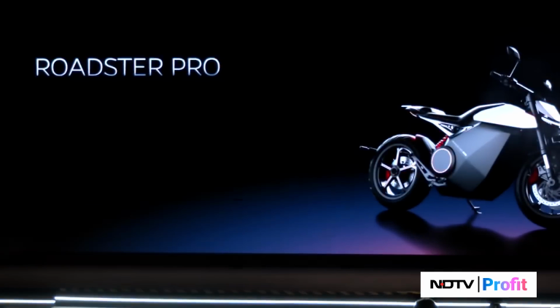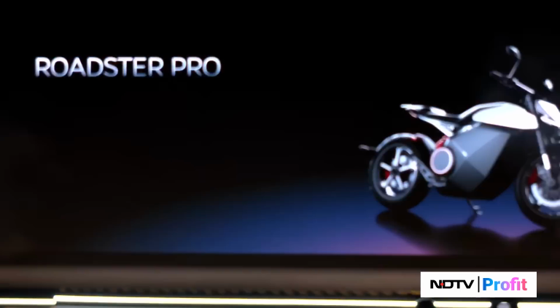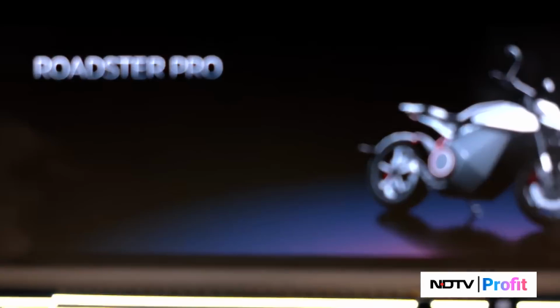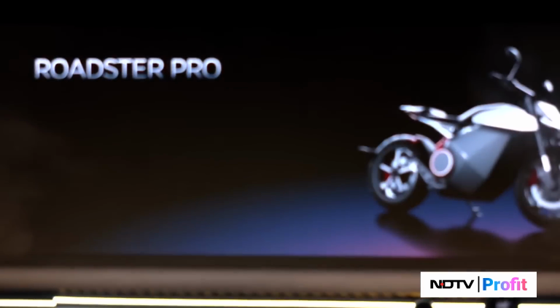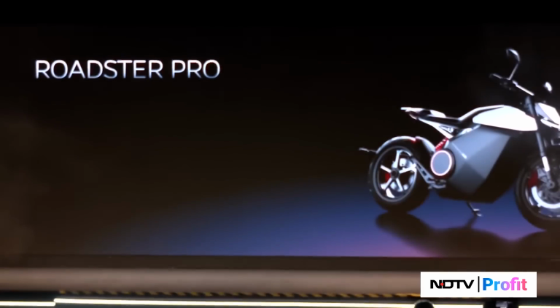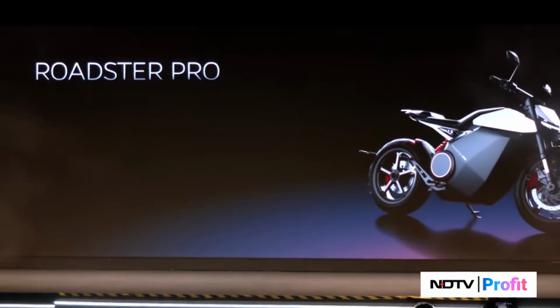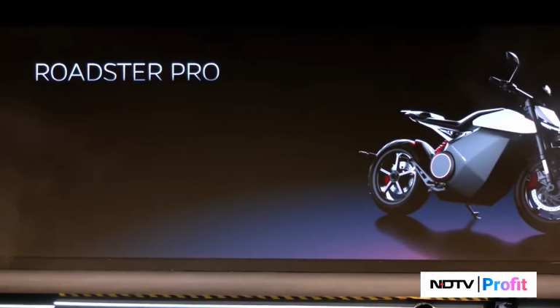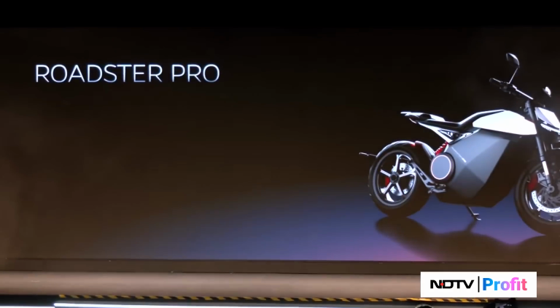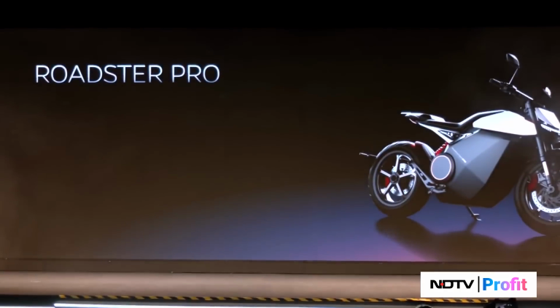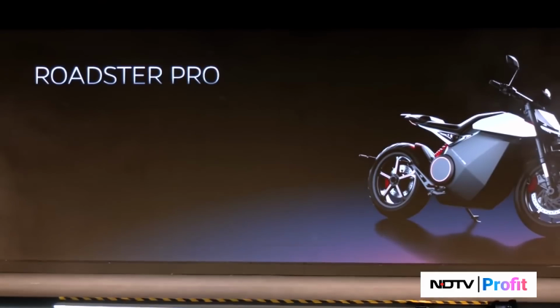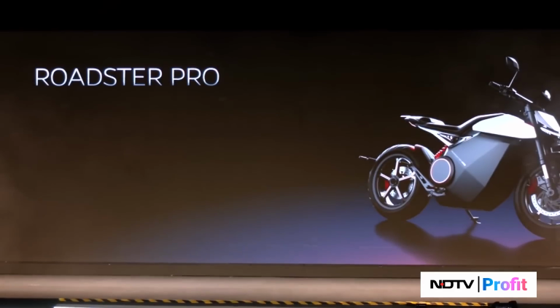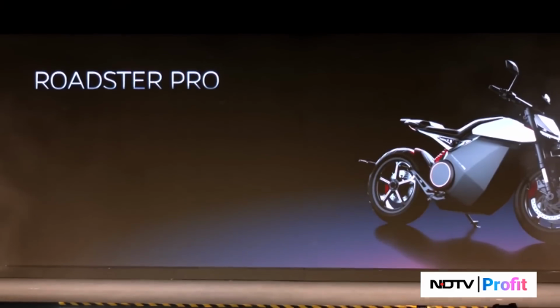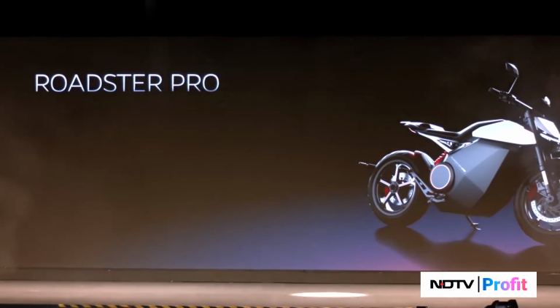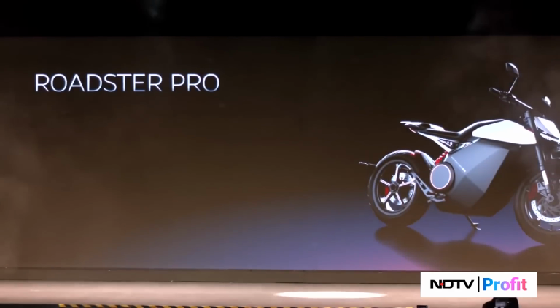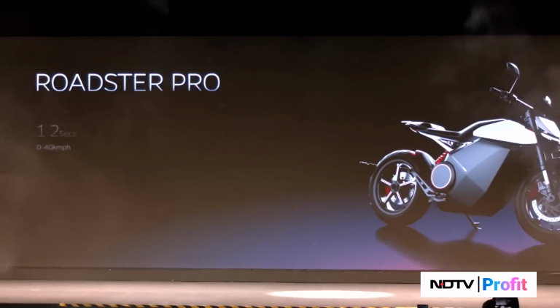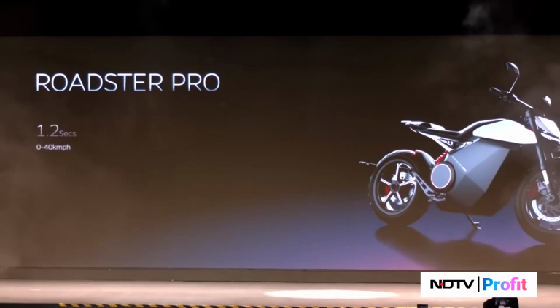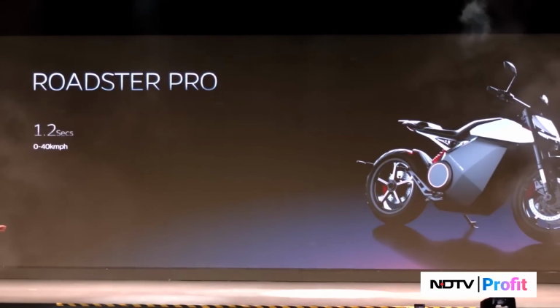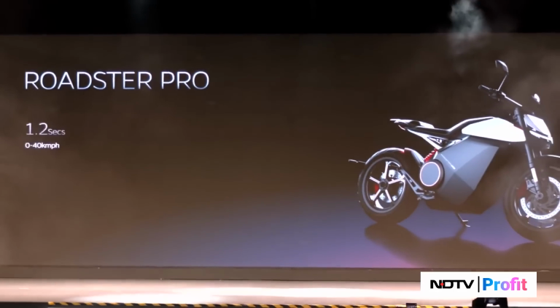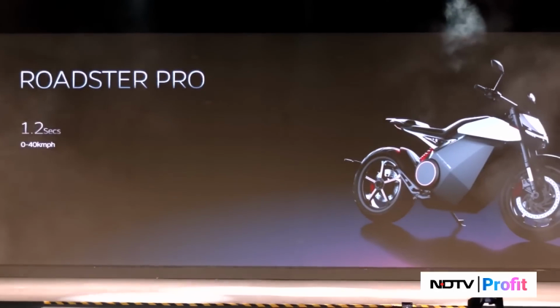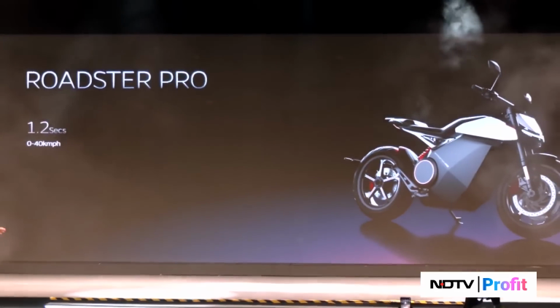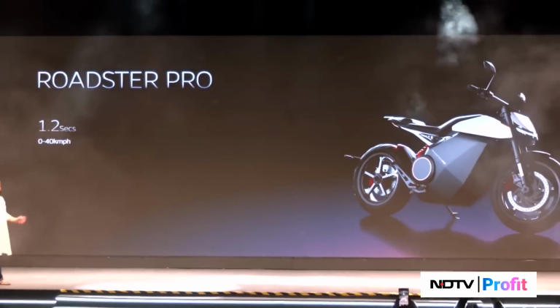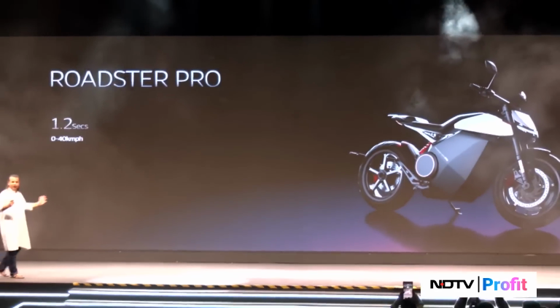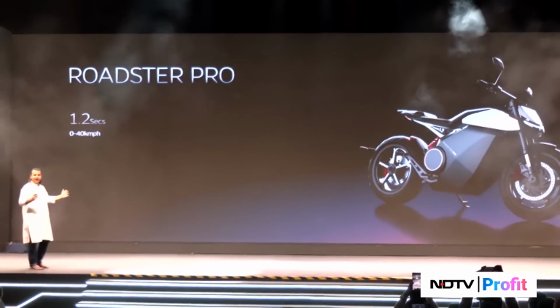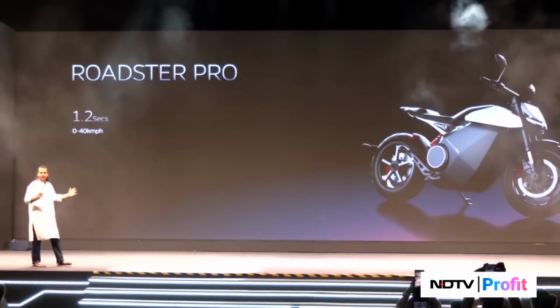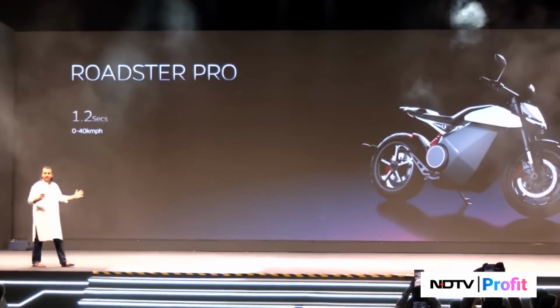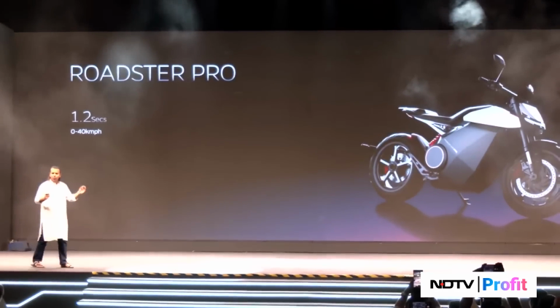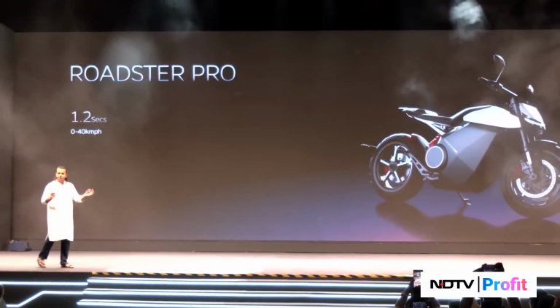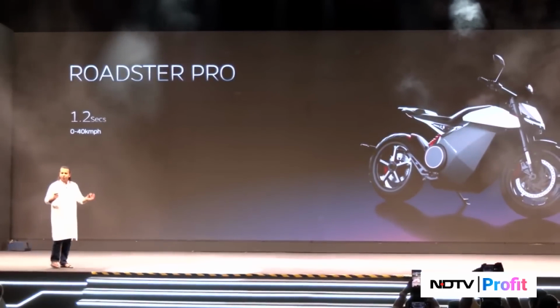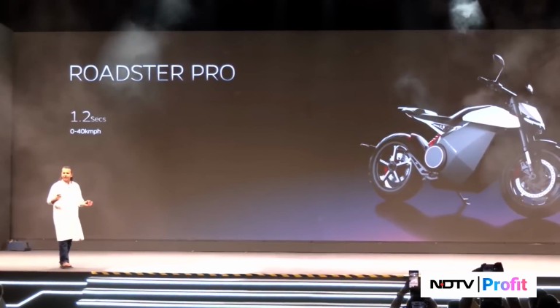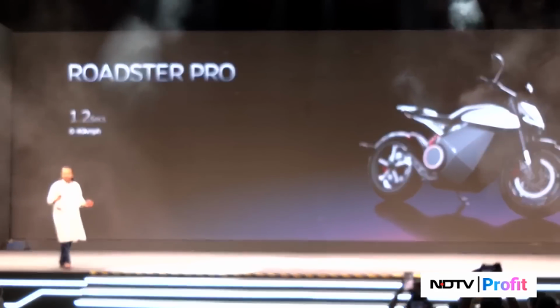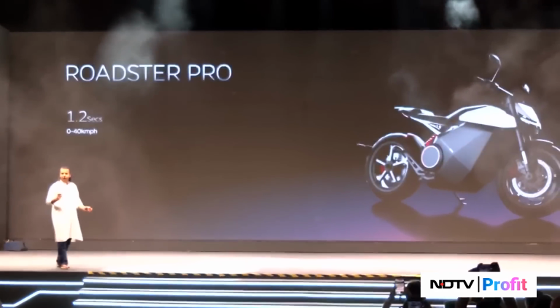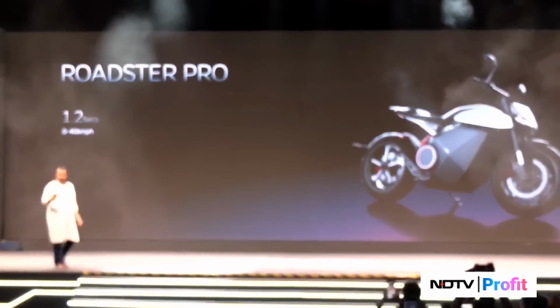This is what you saw last year. And this has absolutely killer specs. Look at the acceleration — 1.2 seconds, zero to 40.